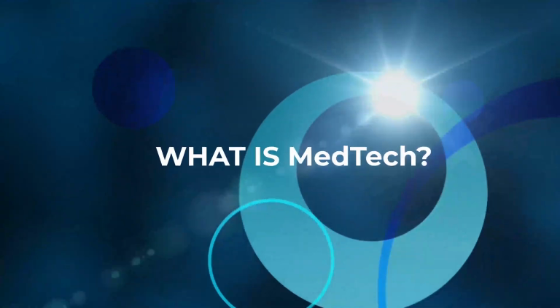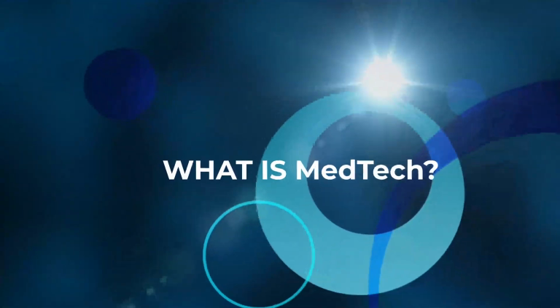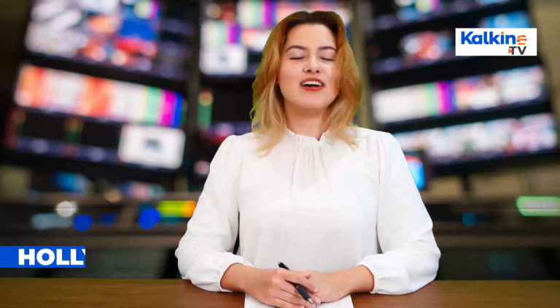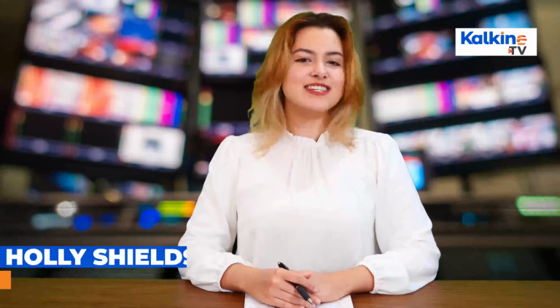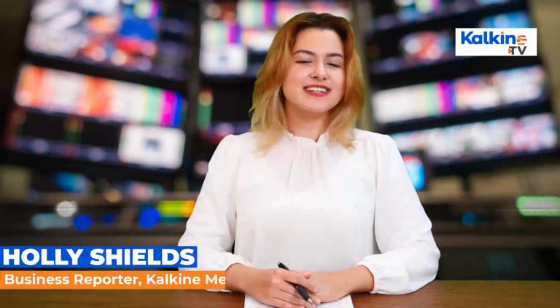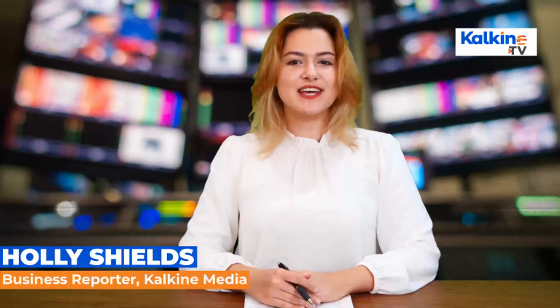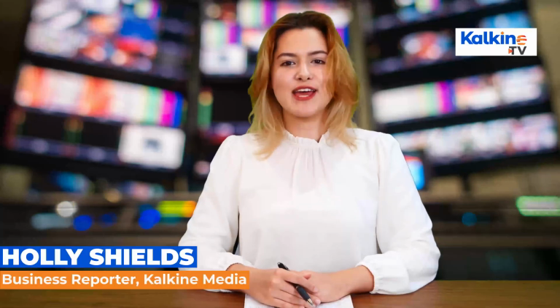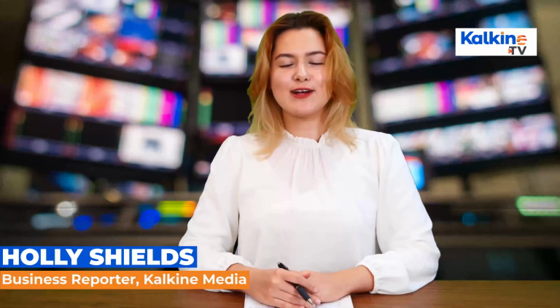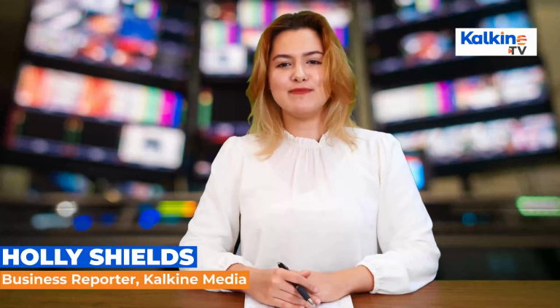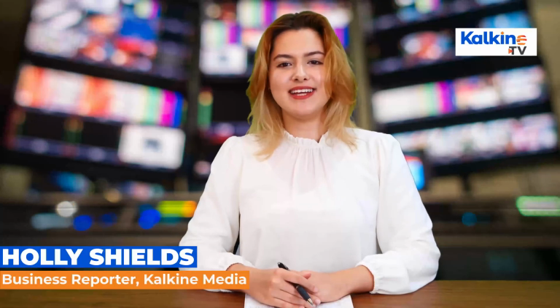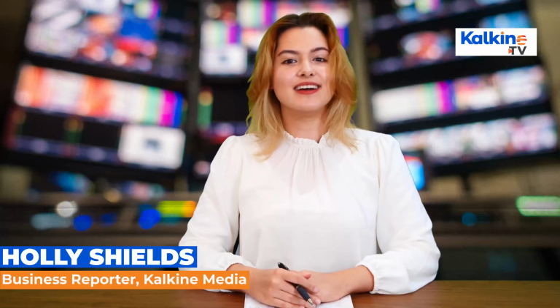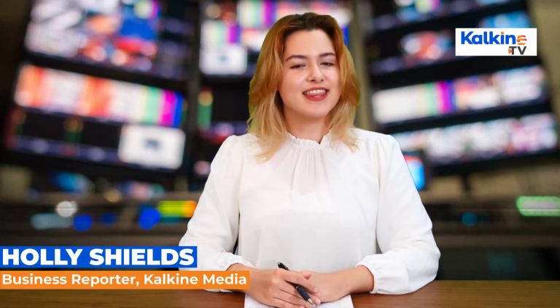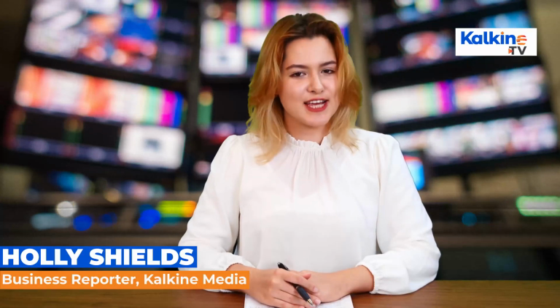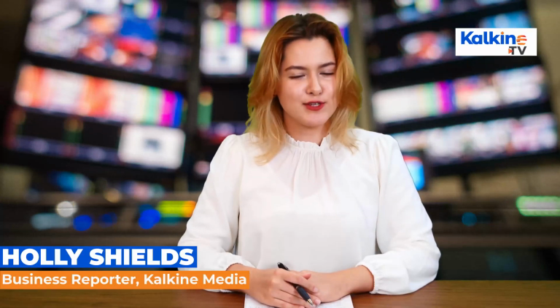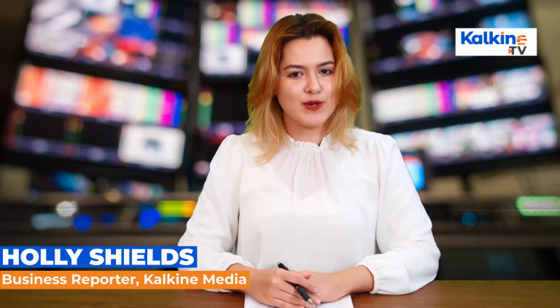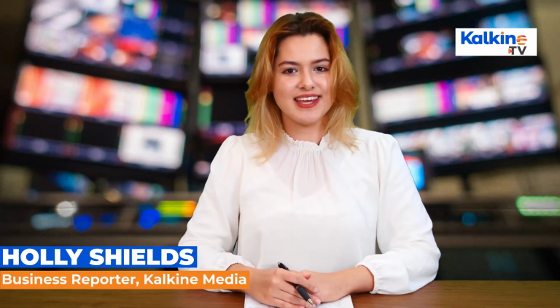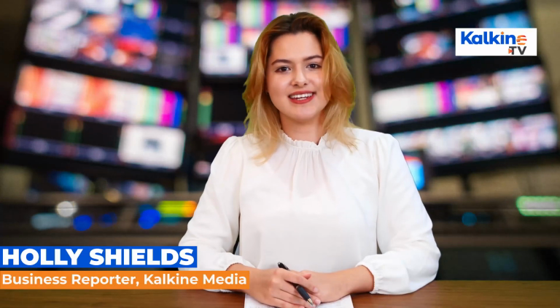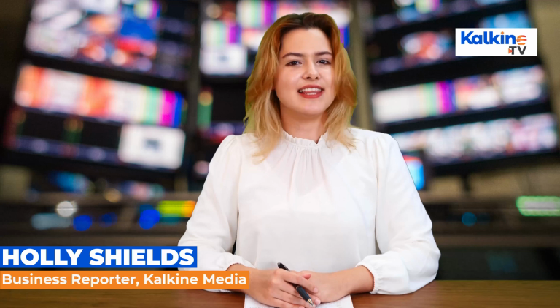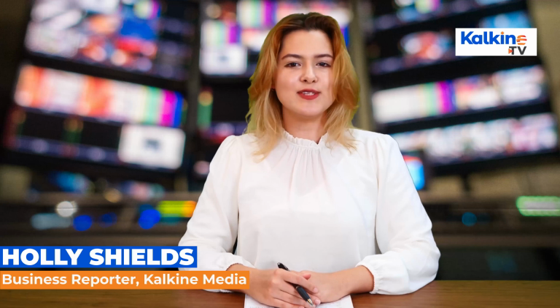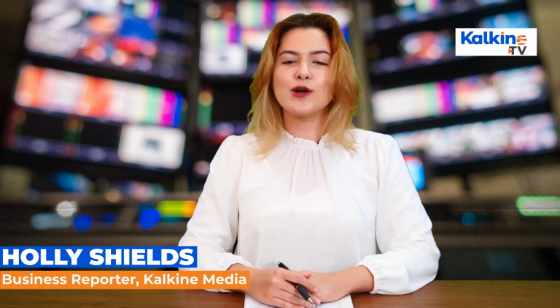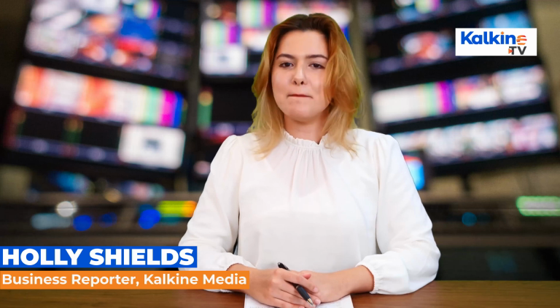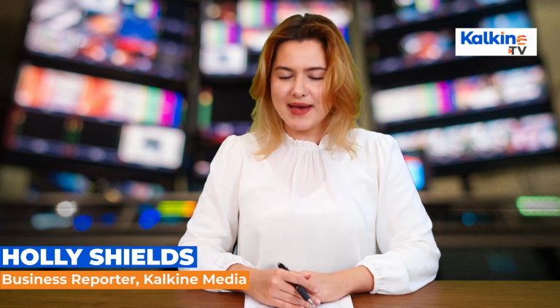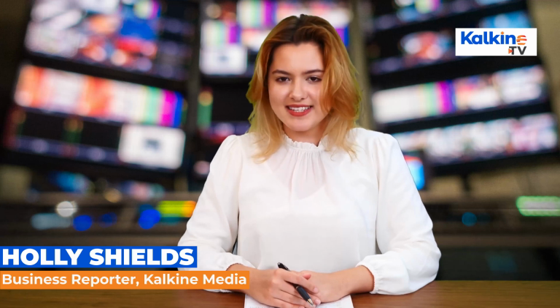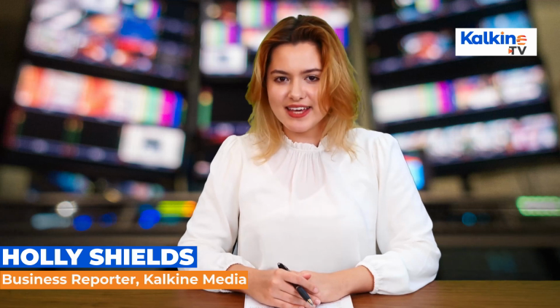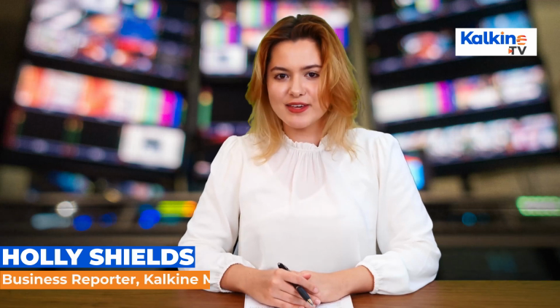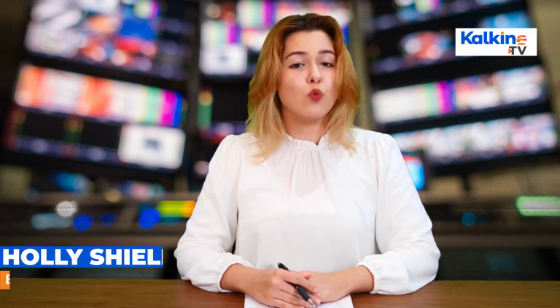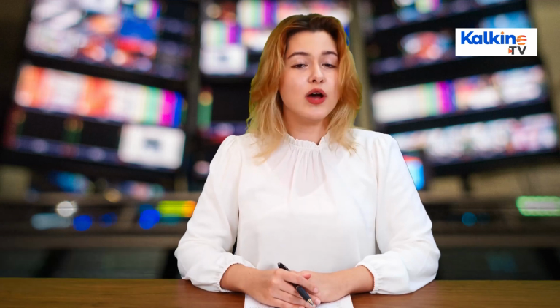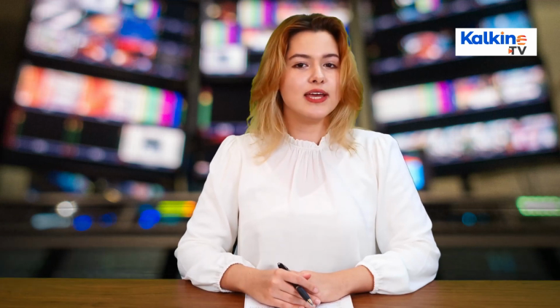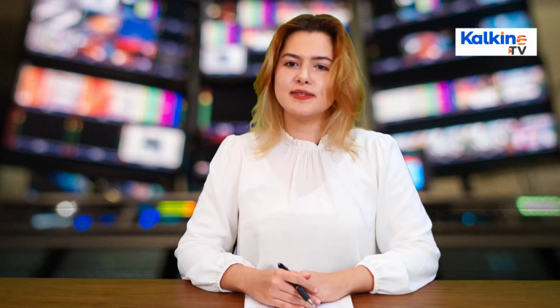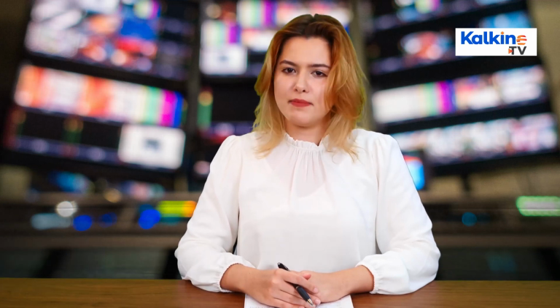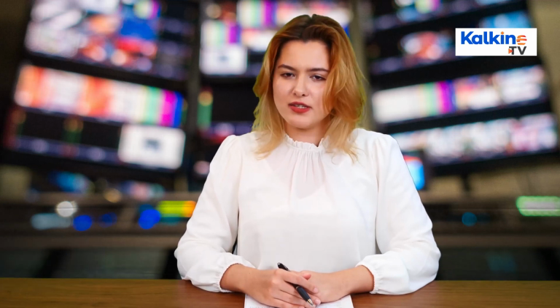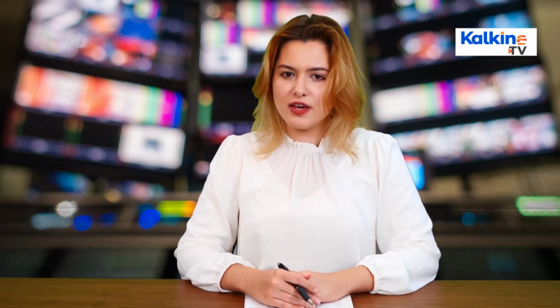Holly Shields here for Kalkine Media. Thanks for tuning in. Let's talk medtech. What is medtech?